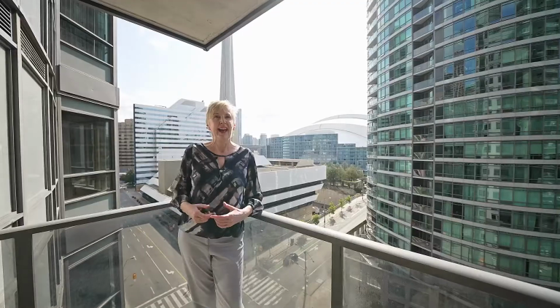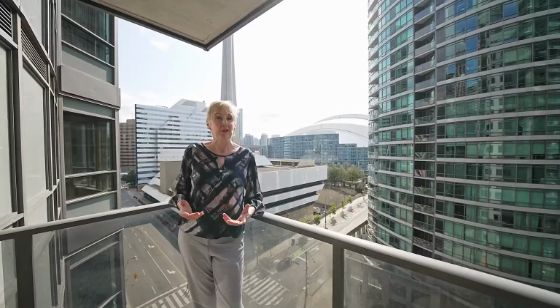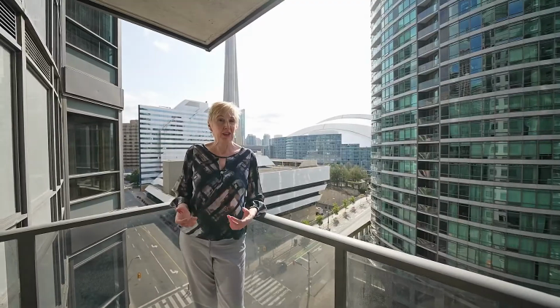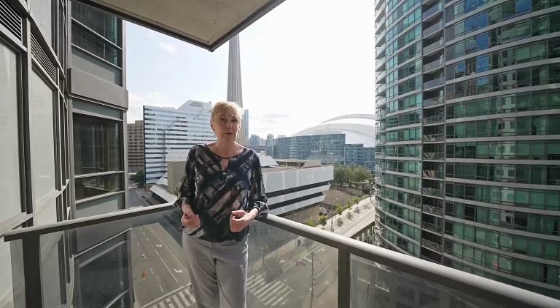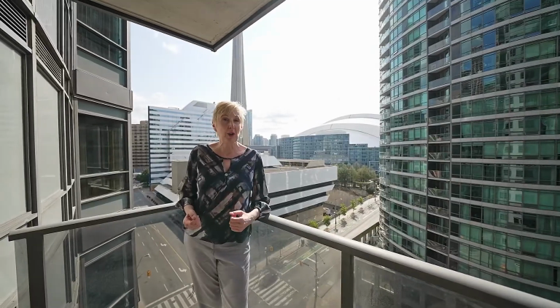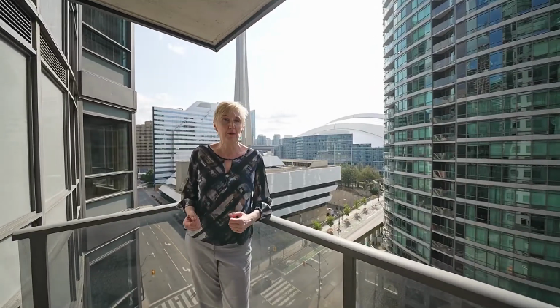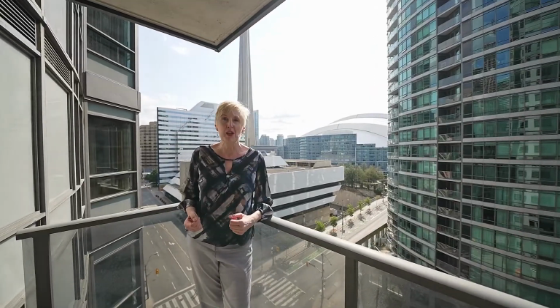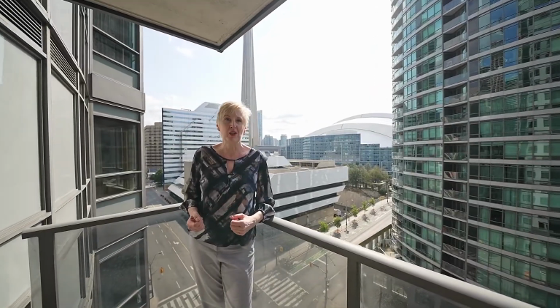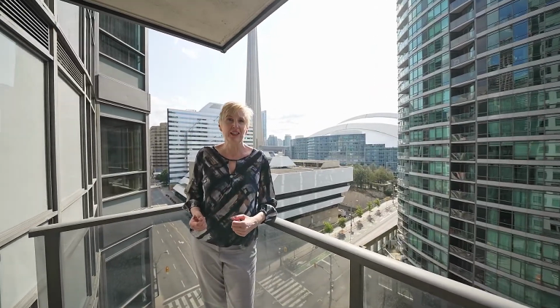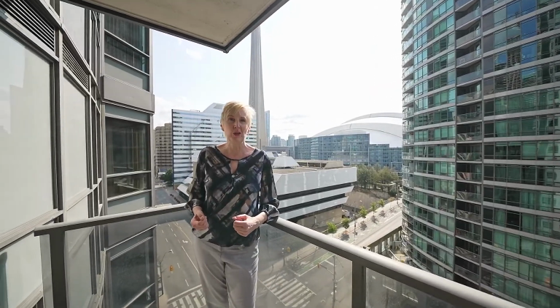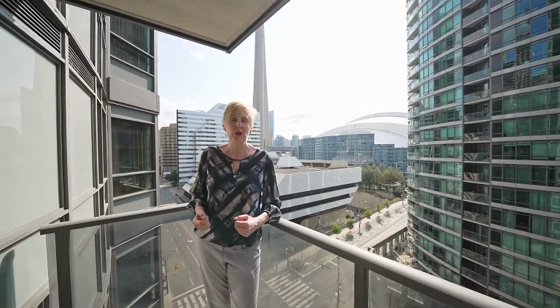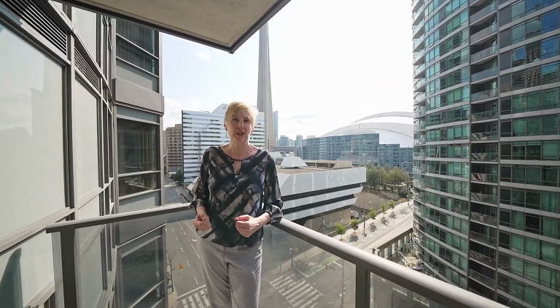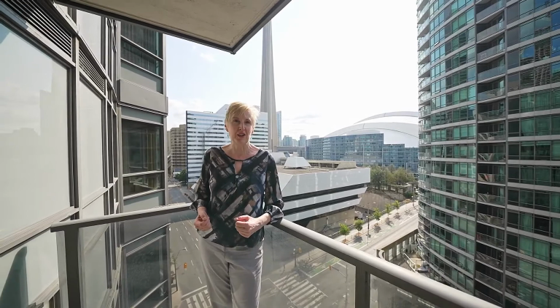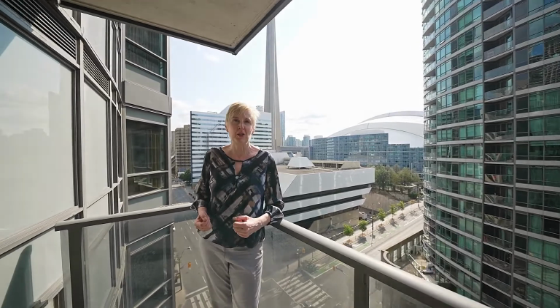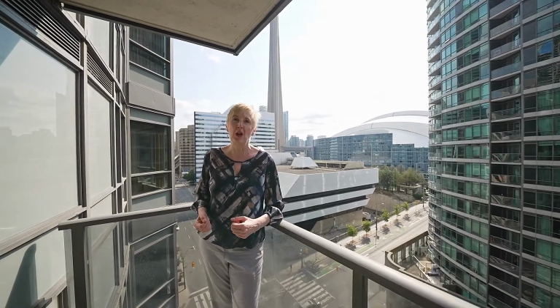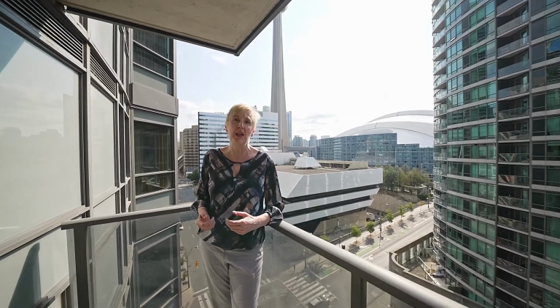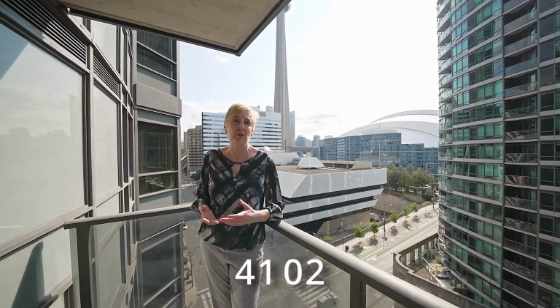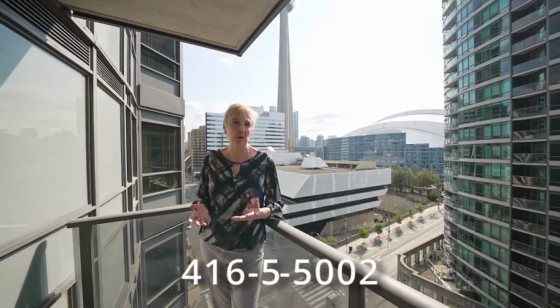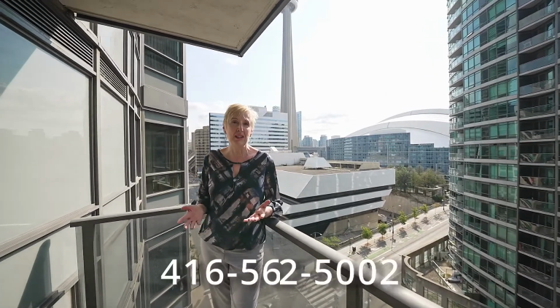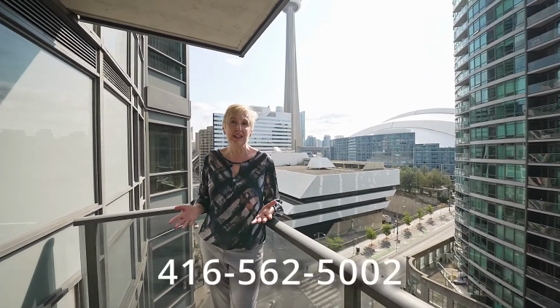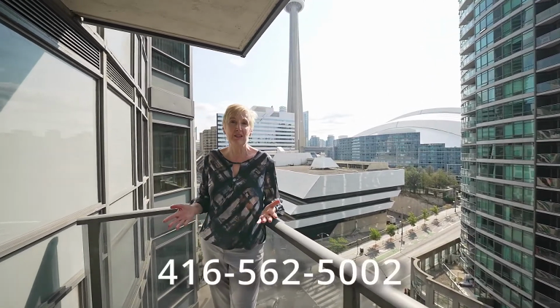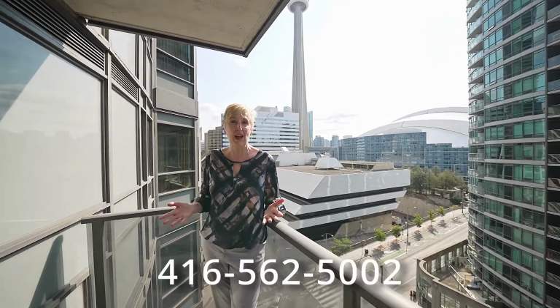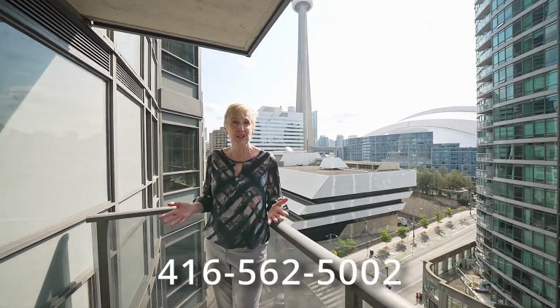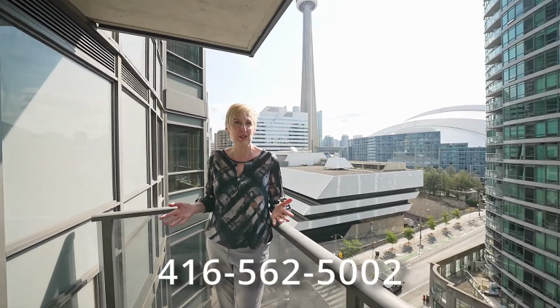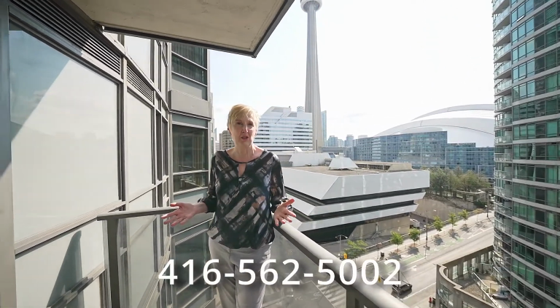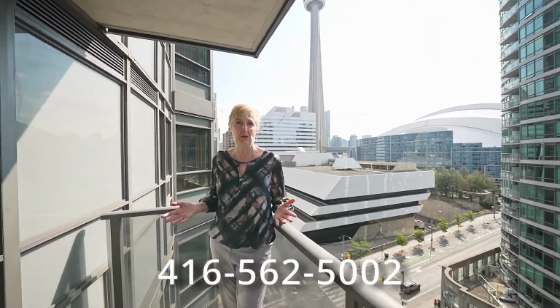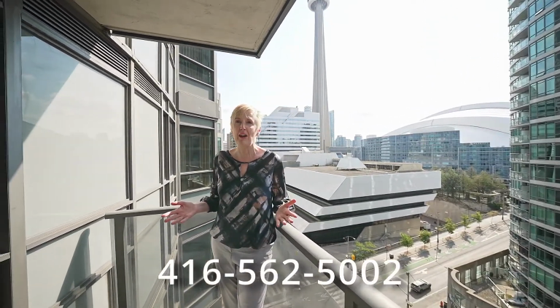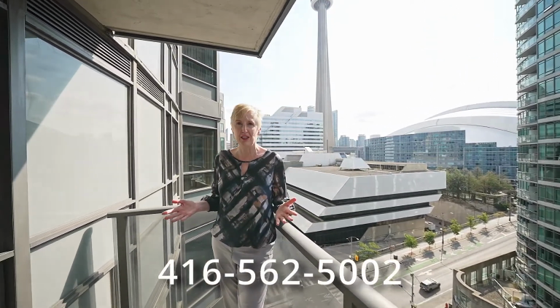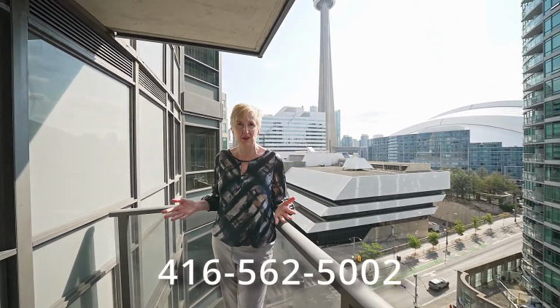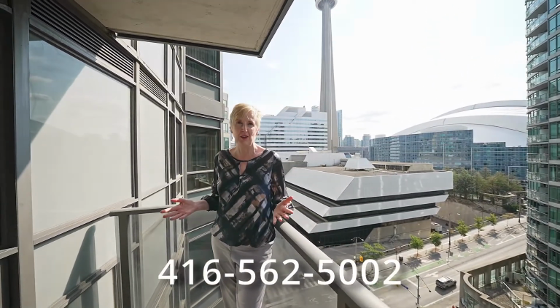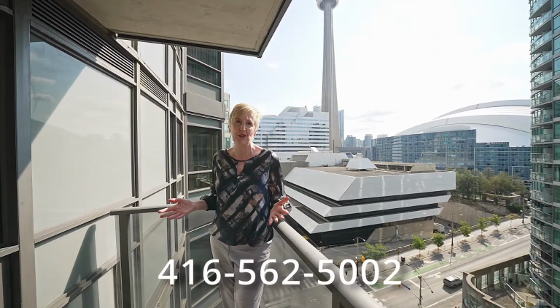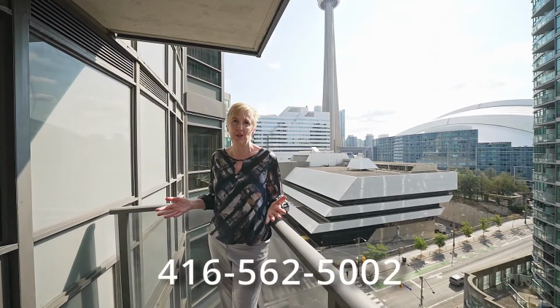If you'd like more information on this gorgeous condo, call me at 562-5002.